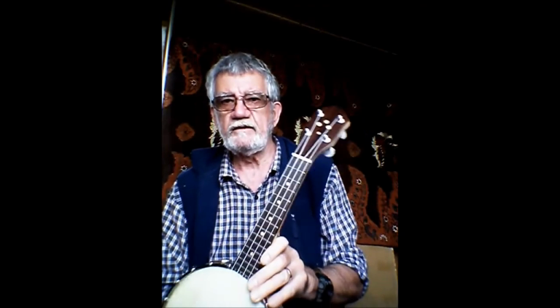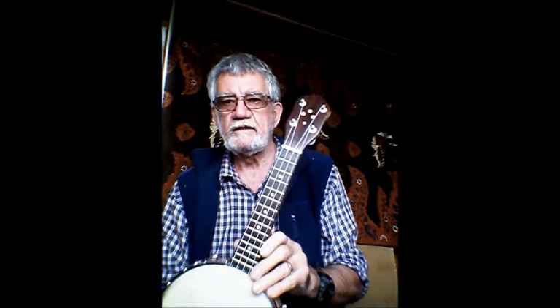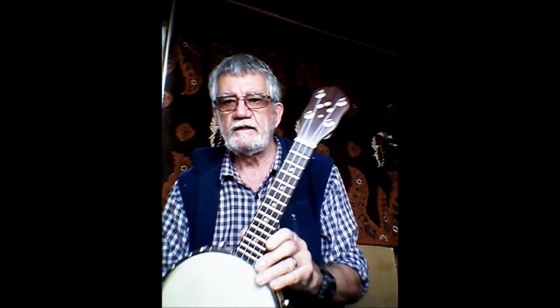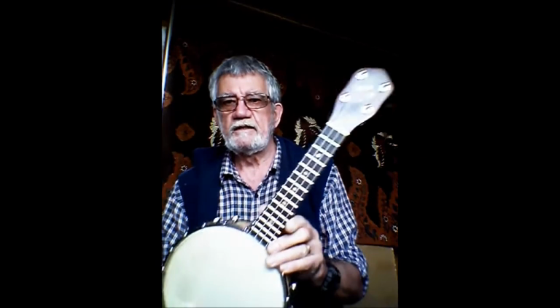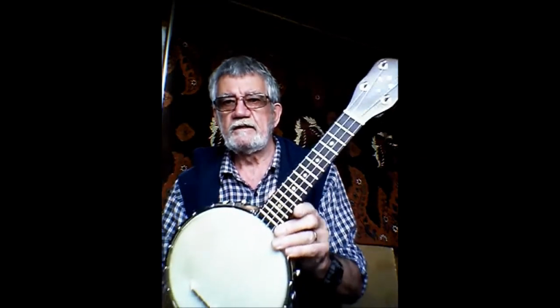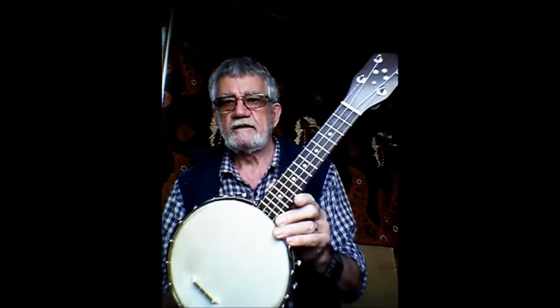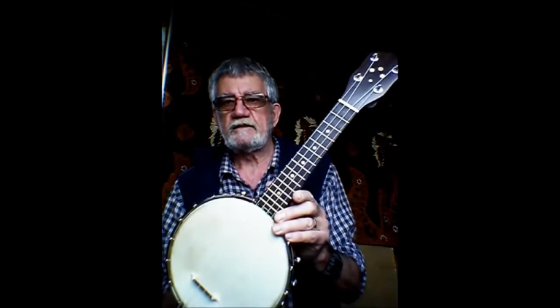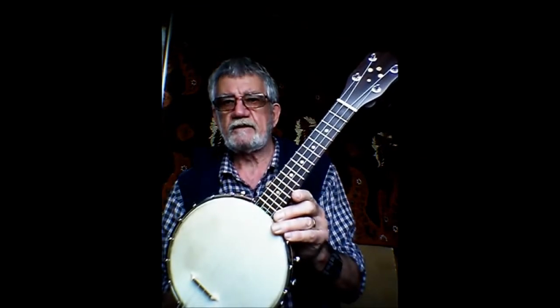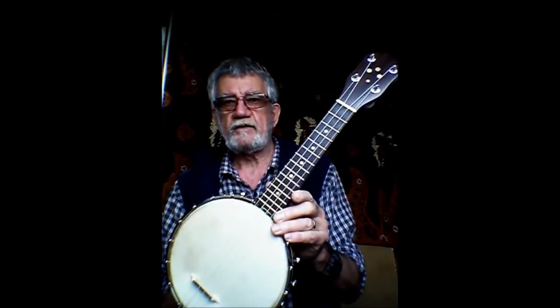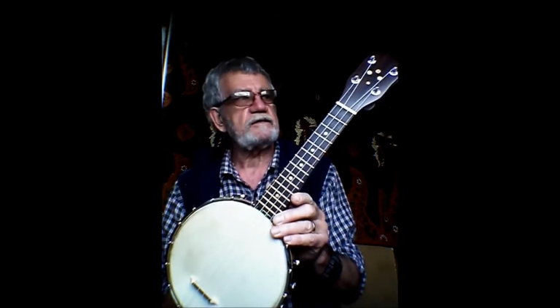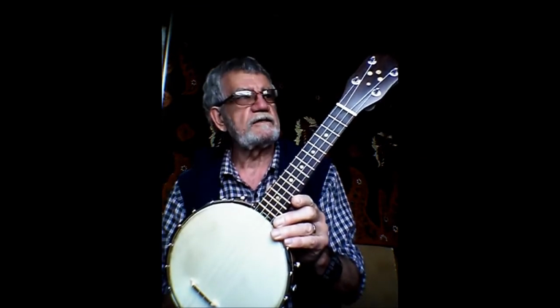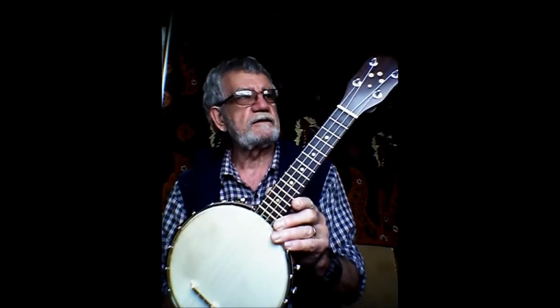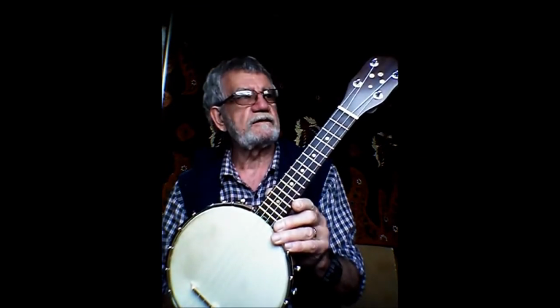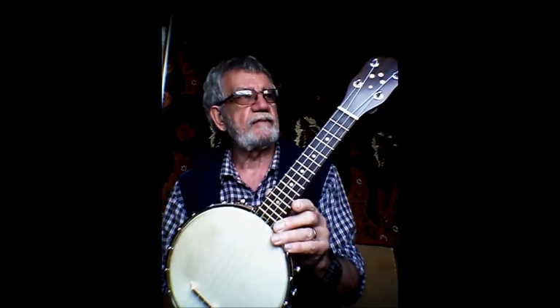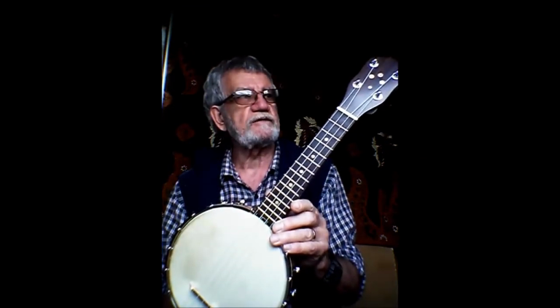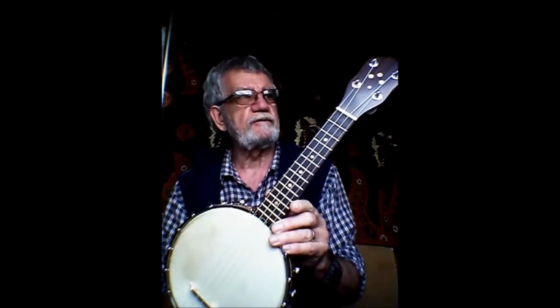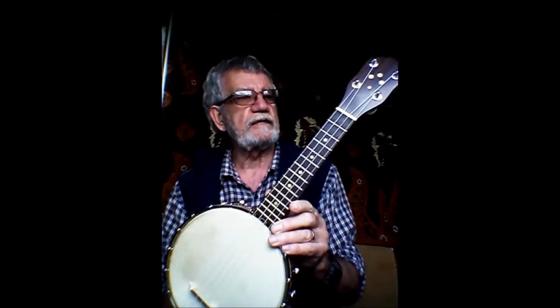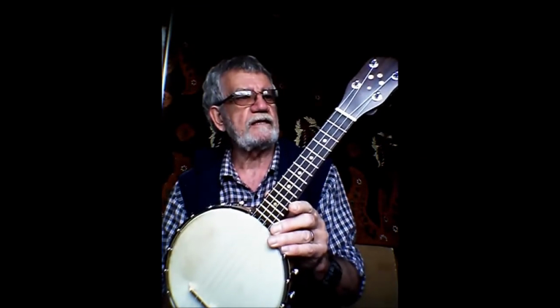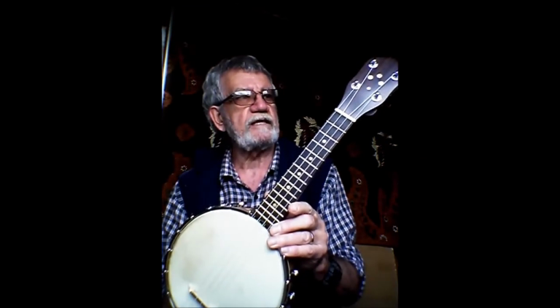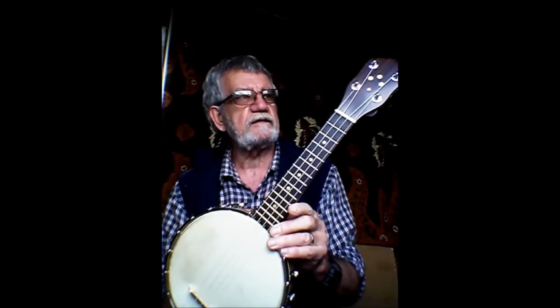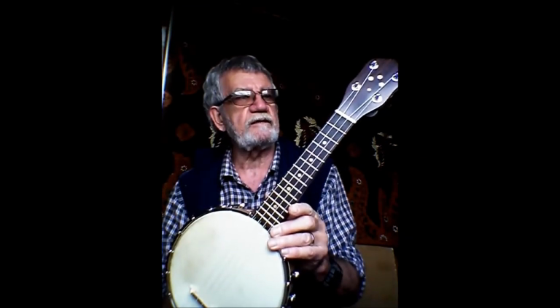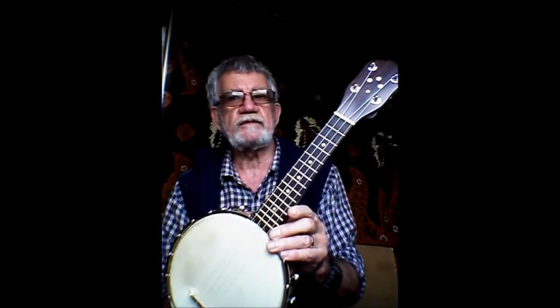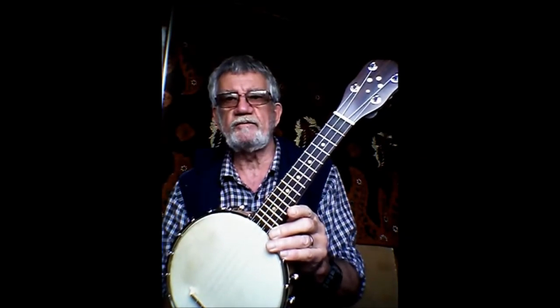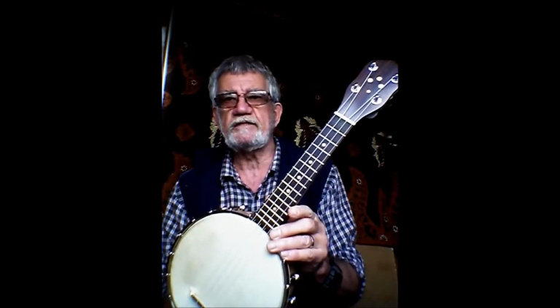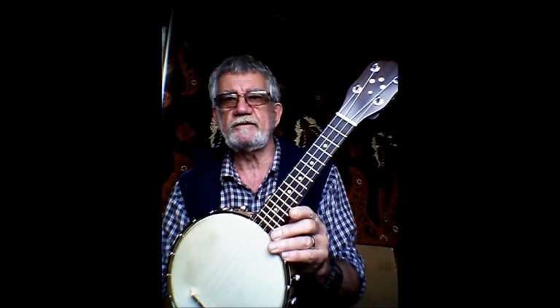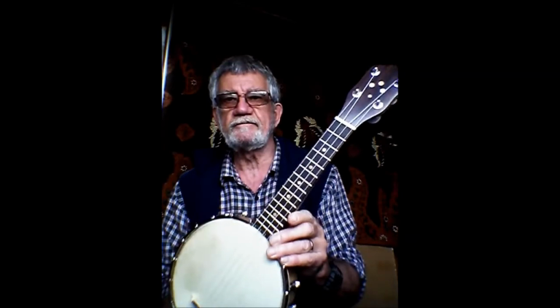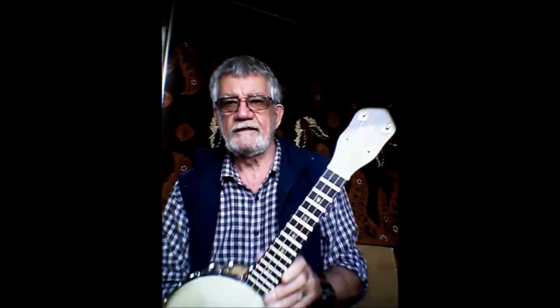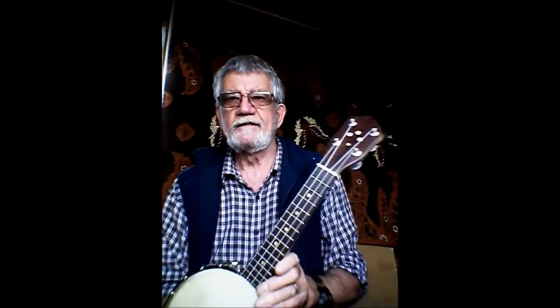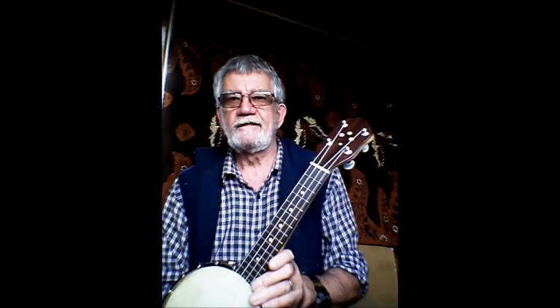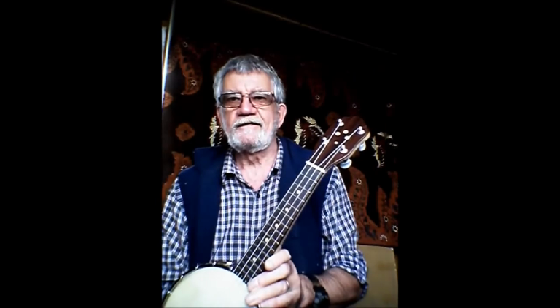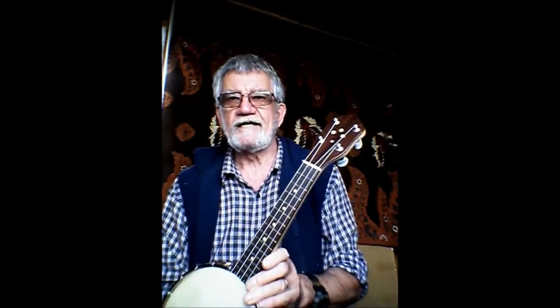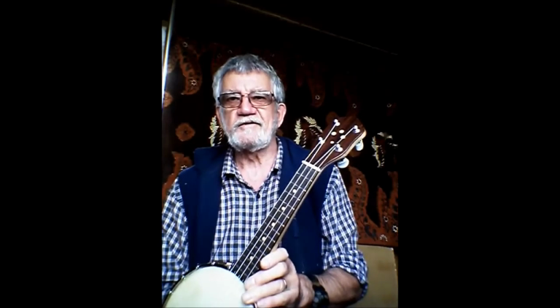The Southern Cross banjo ukulele, based on the Gibson UB-2. Thanks for looking. Bye.